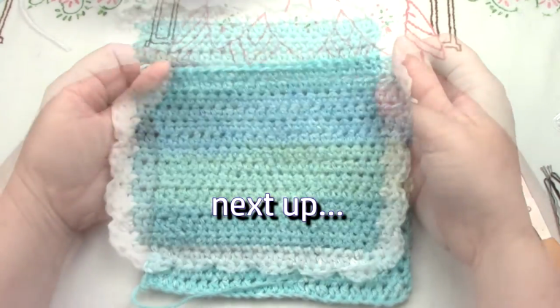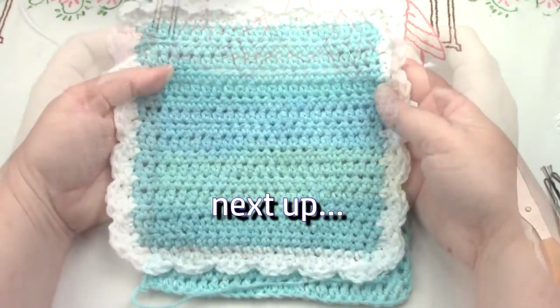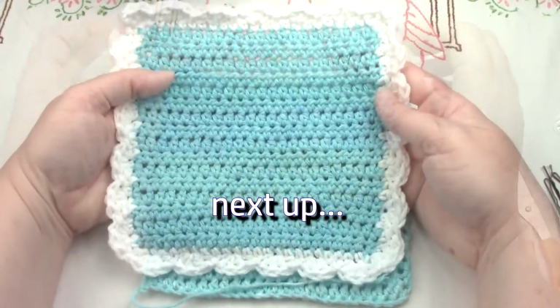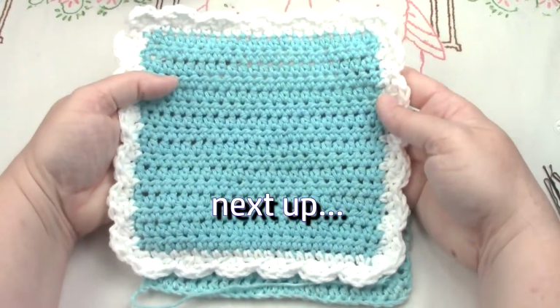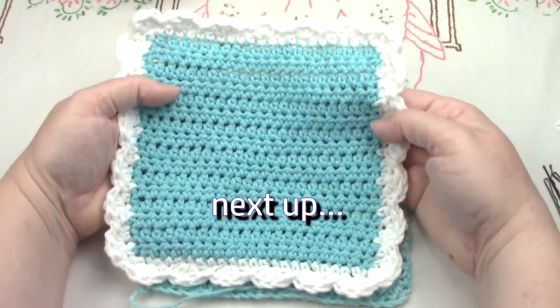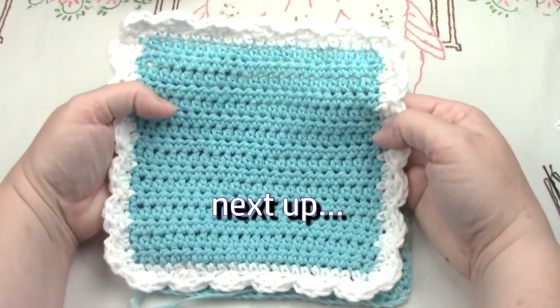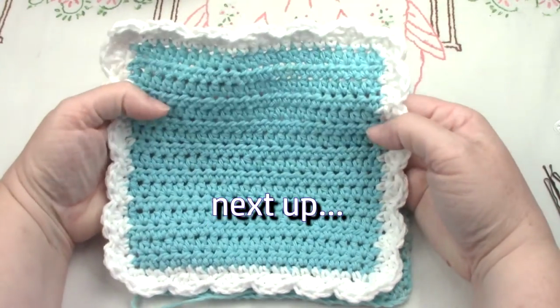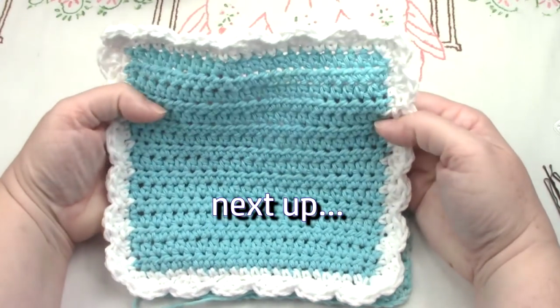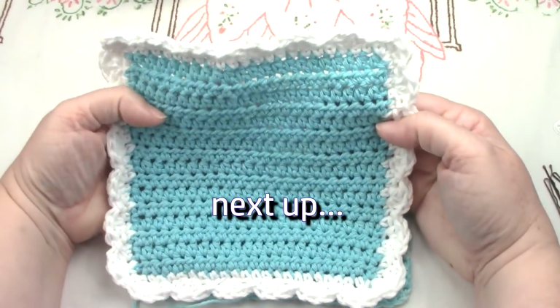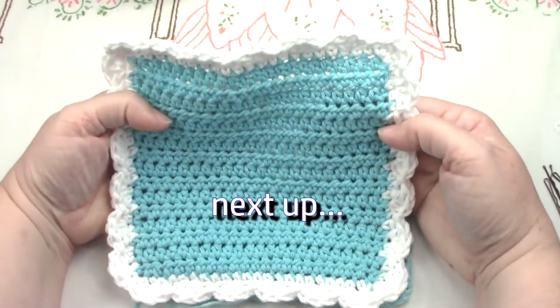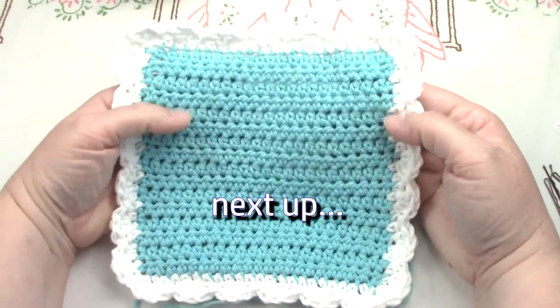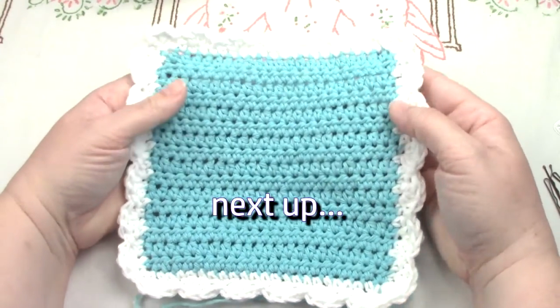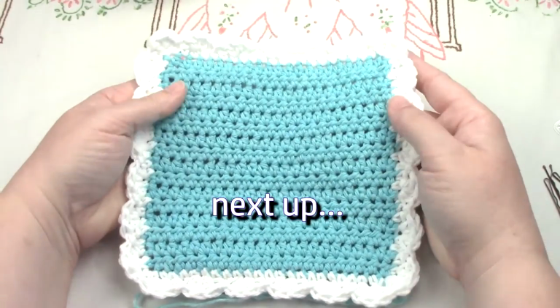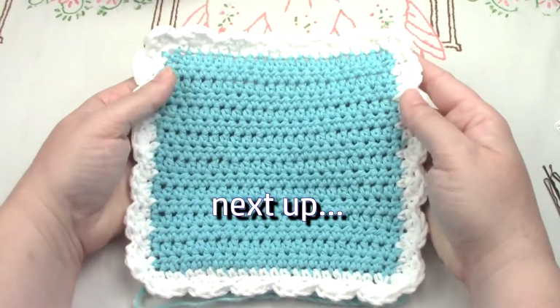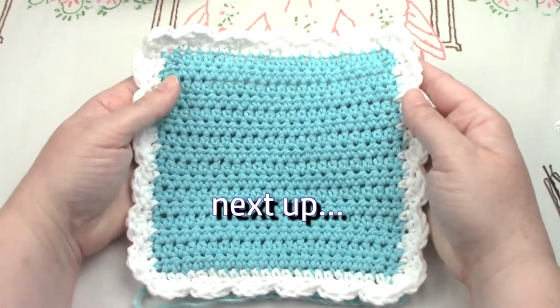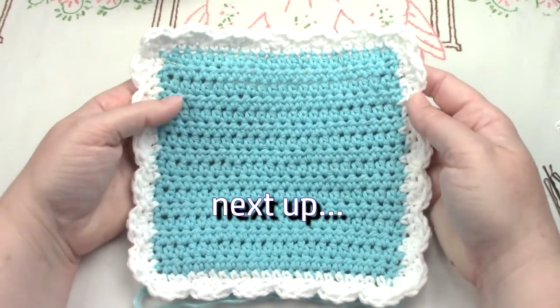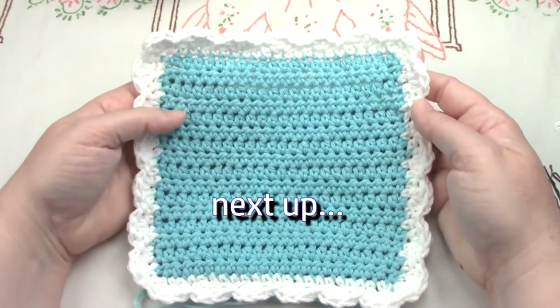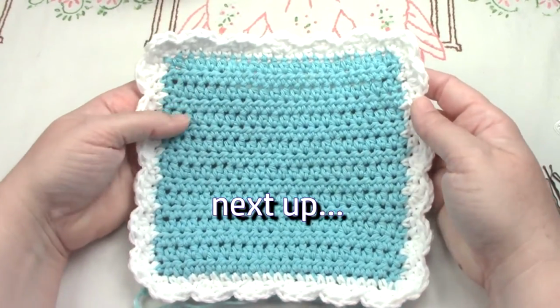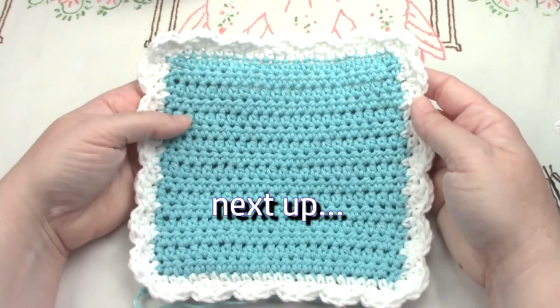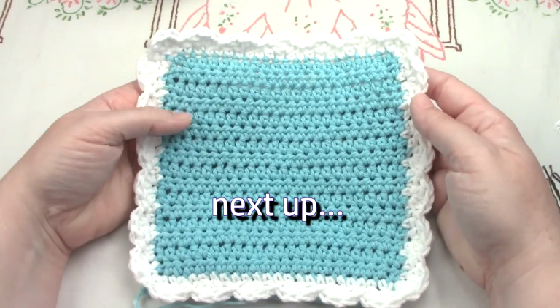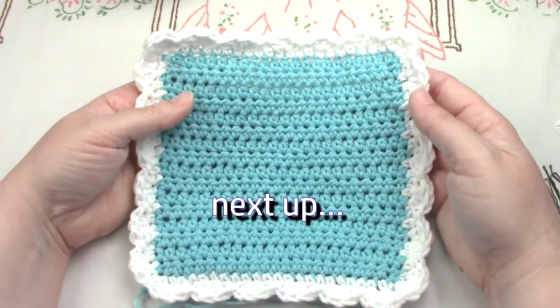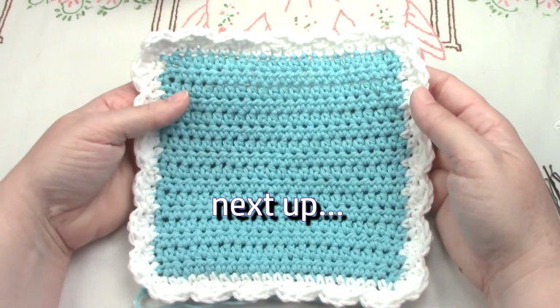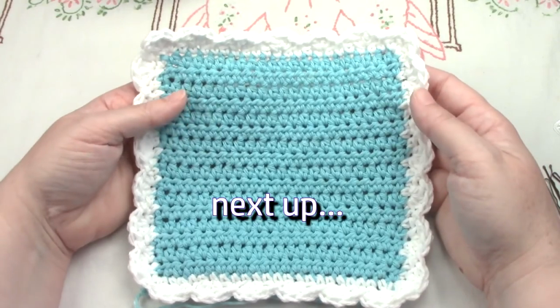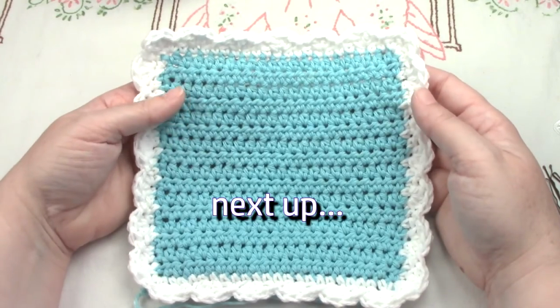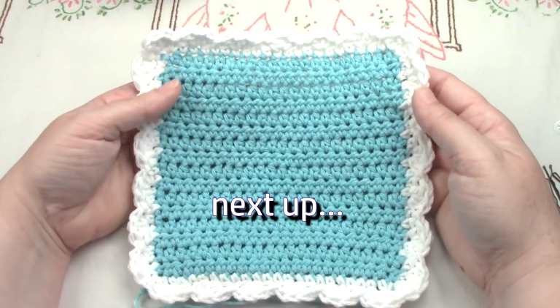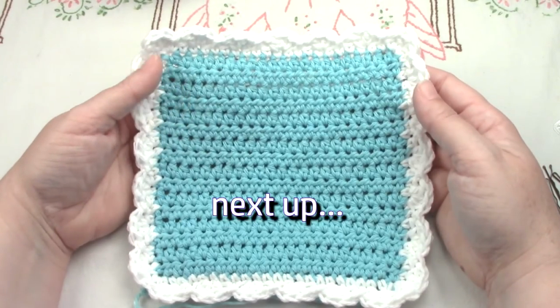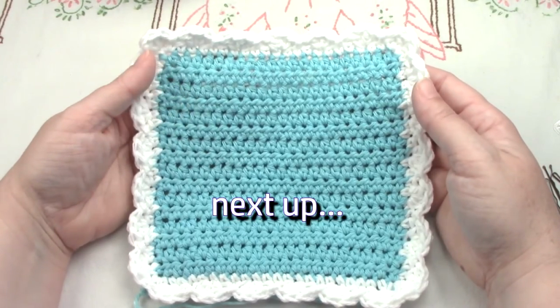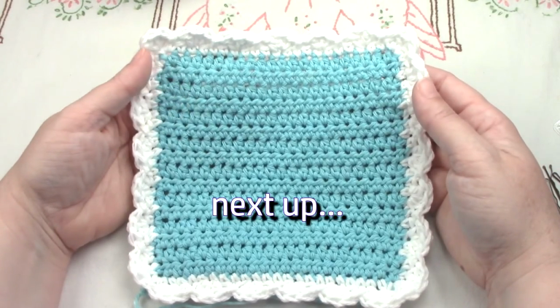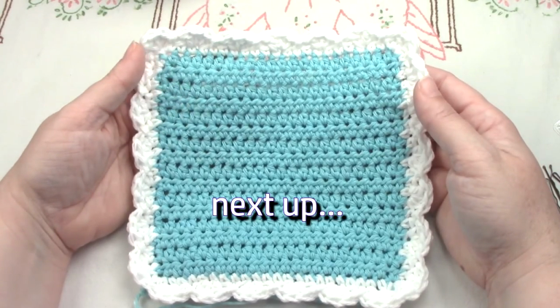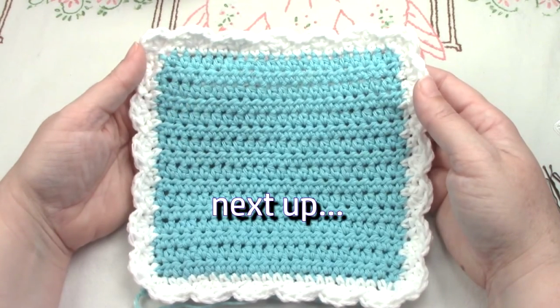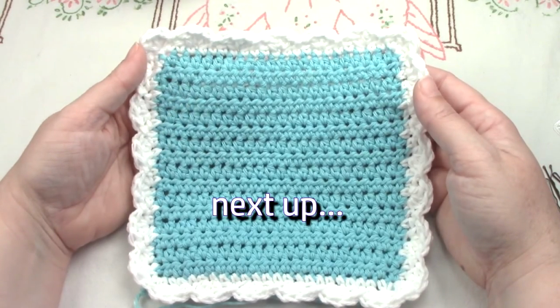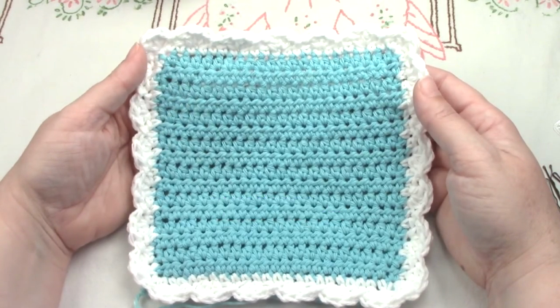Next, I'm going to show you how to add this really pretty border to your washcloth.